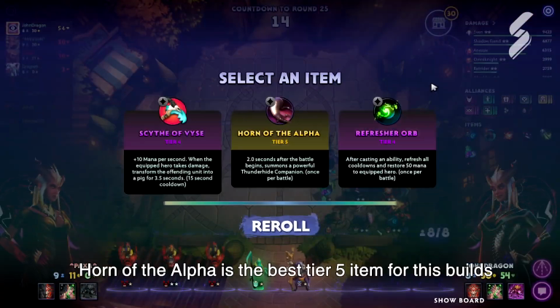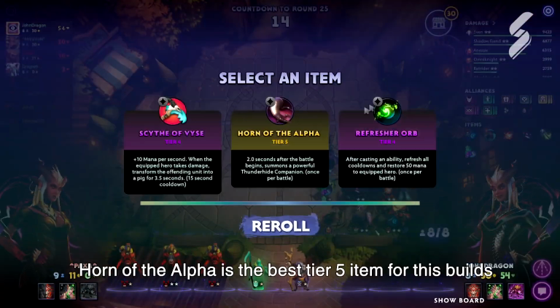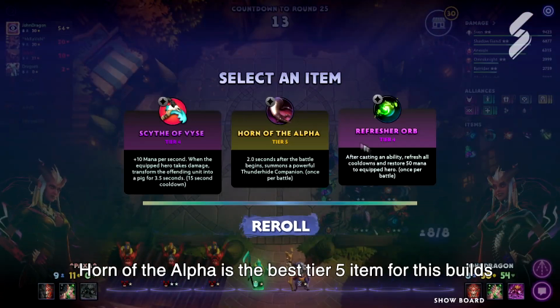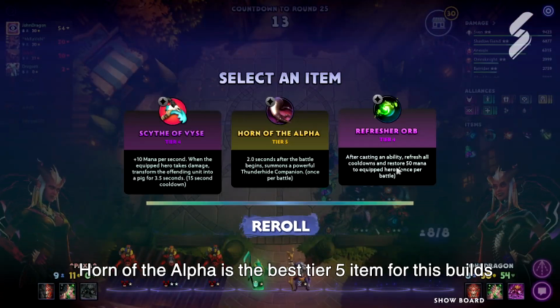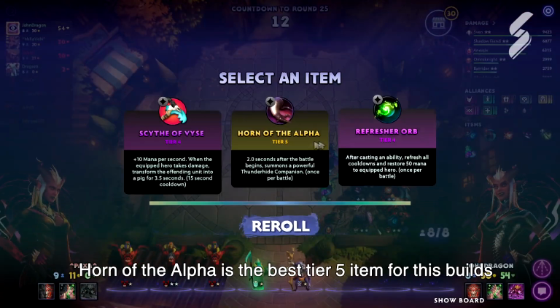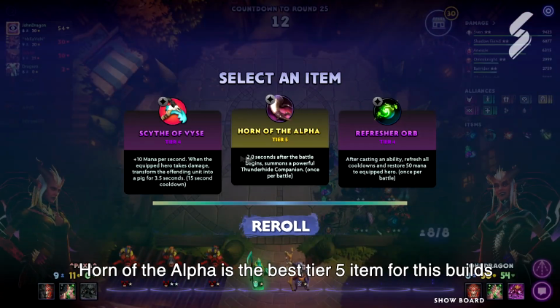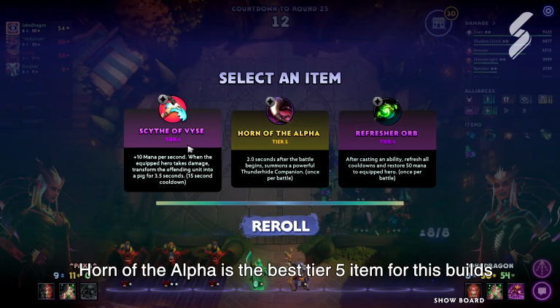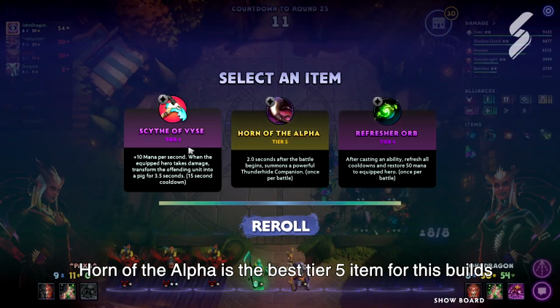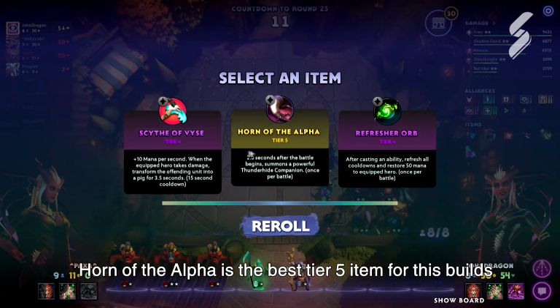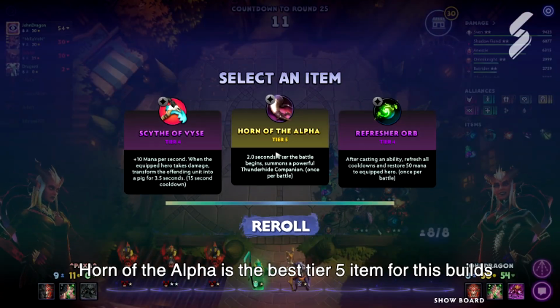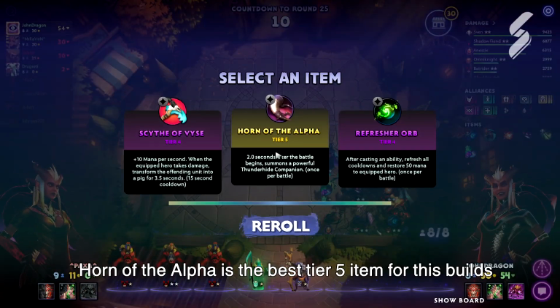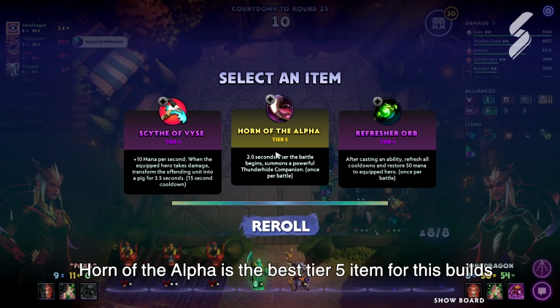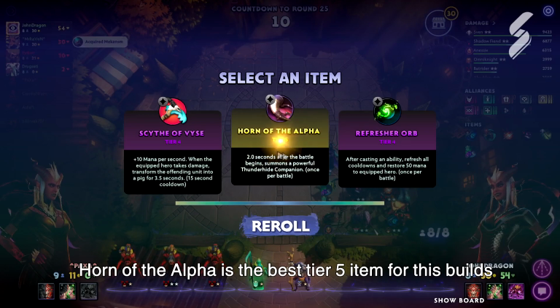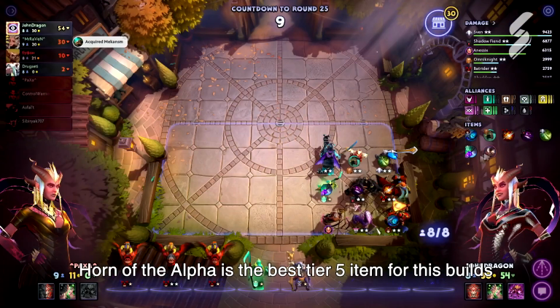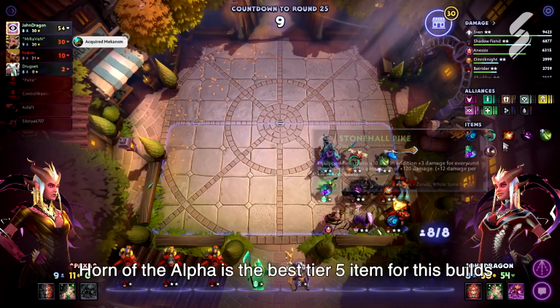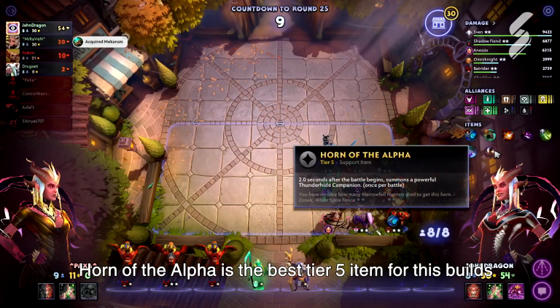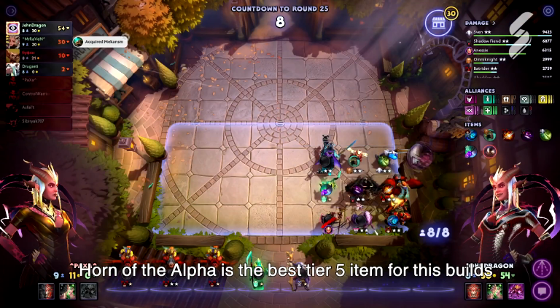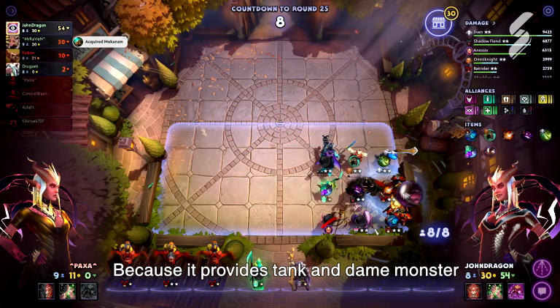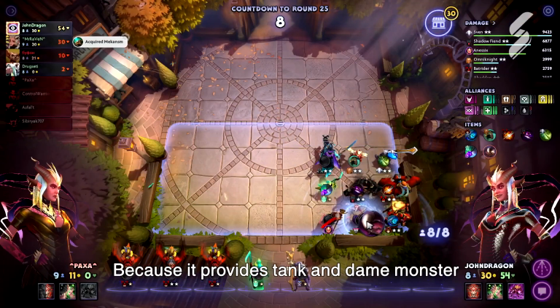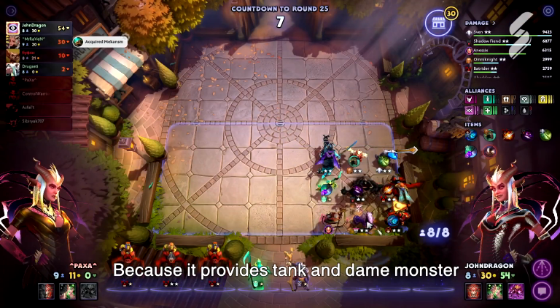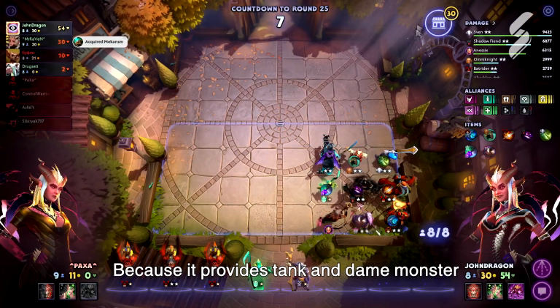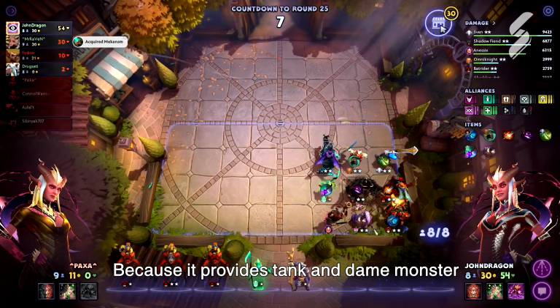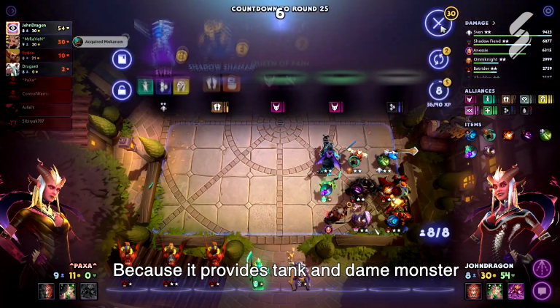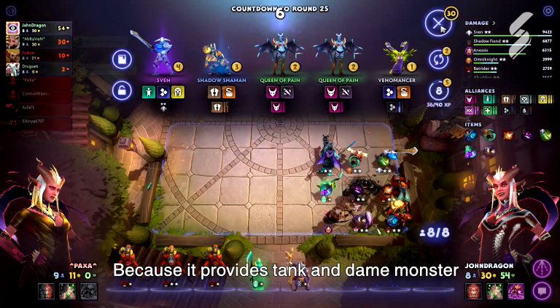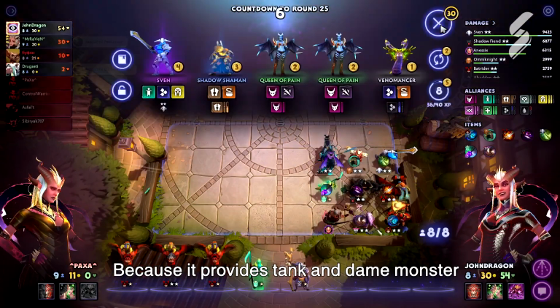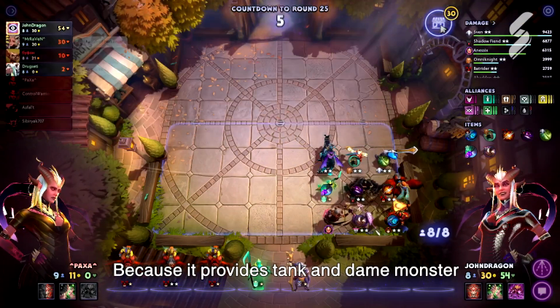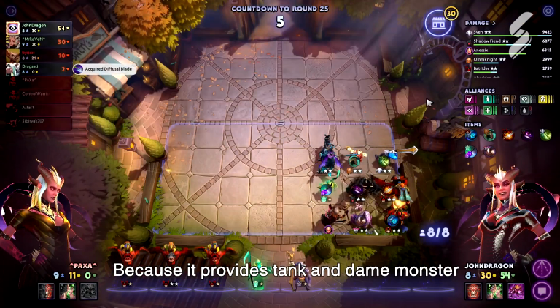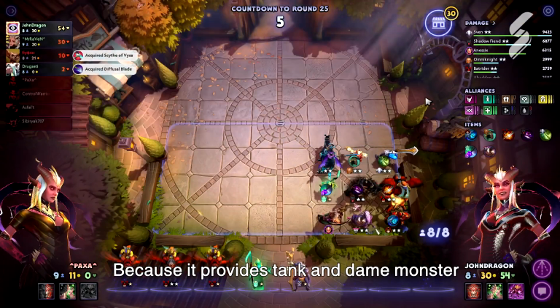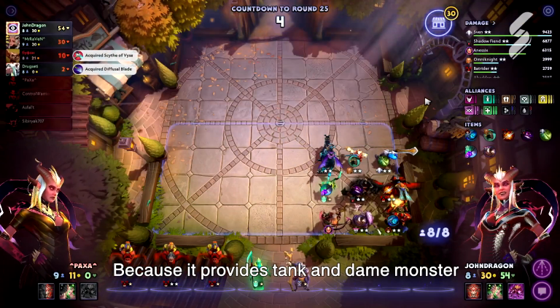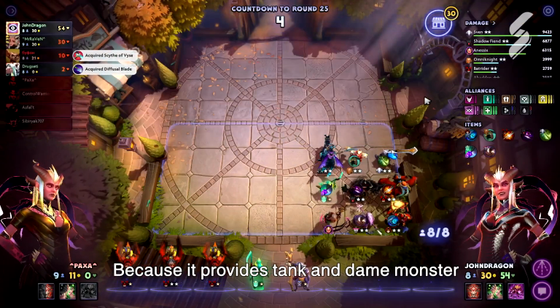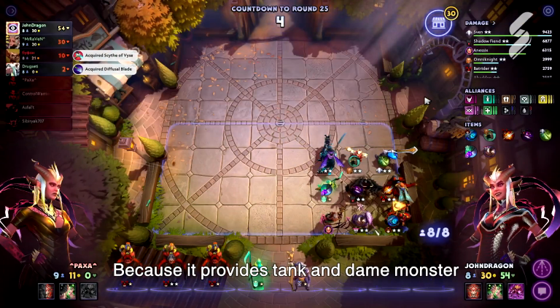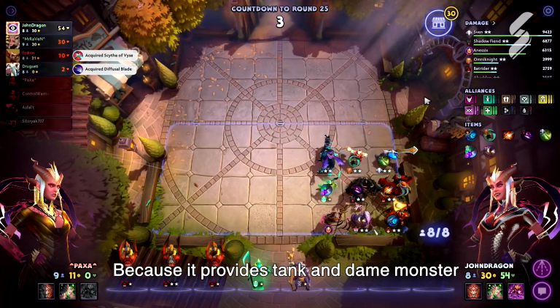Horn of the Alpha is the best tier 5 item for the split, because it provides both tank stats and damage for the monster.